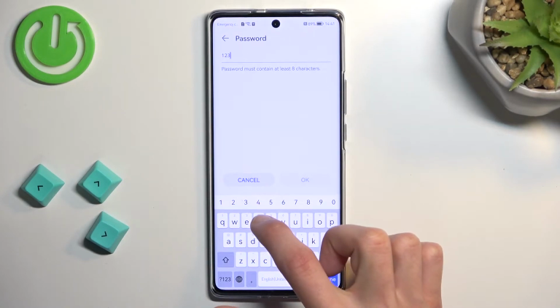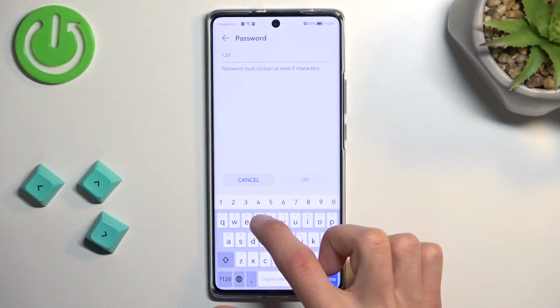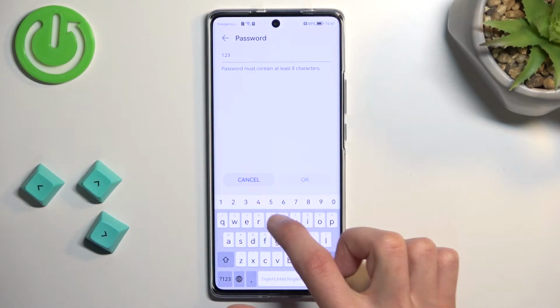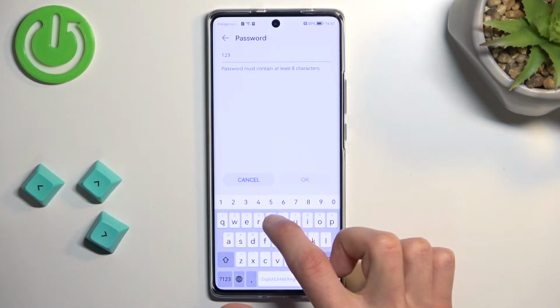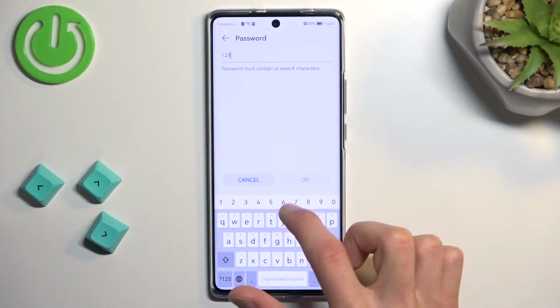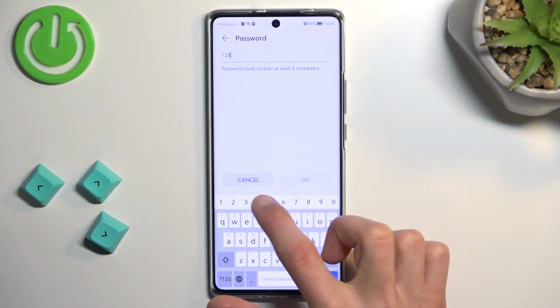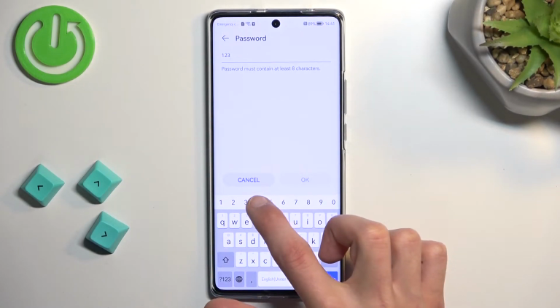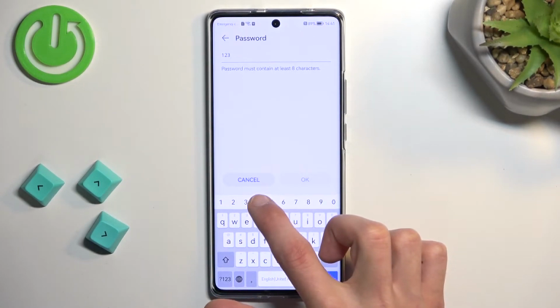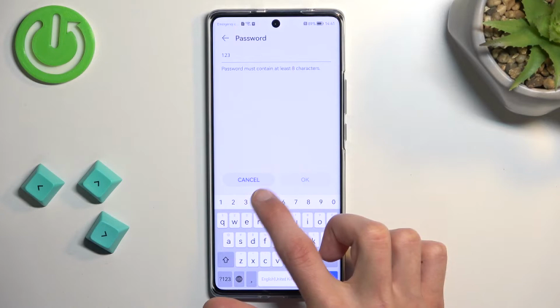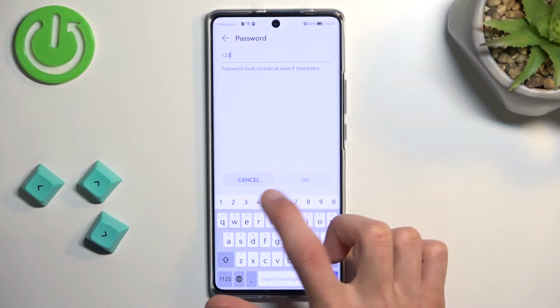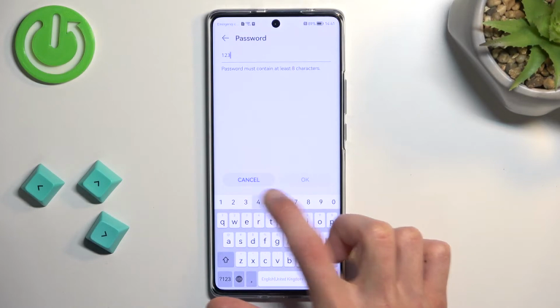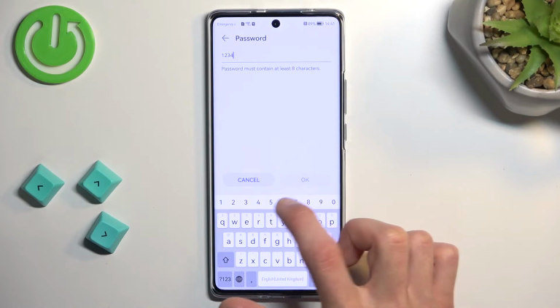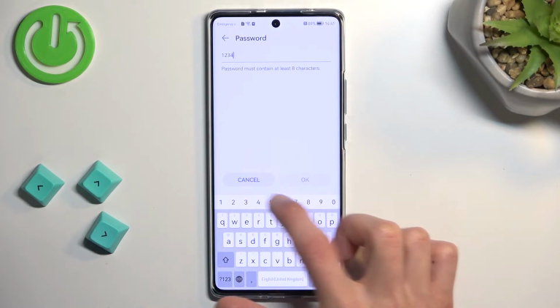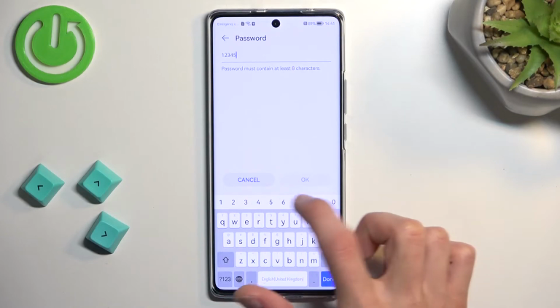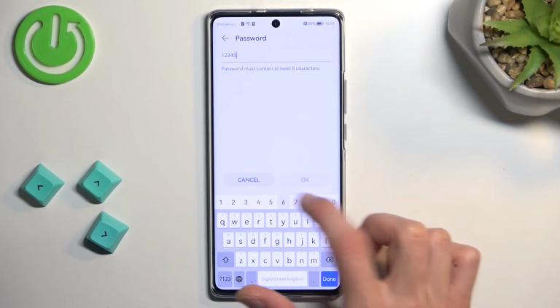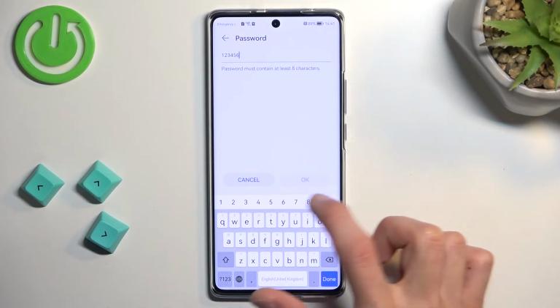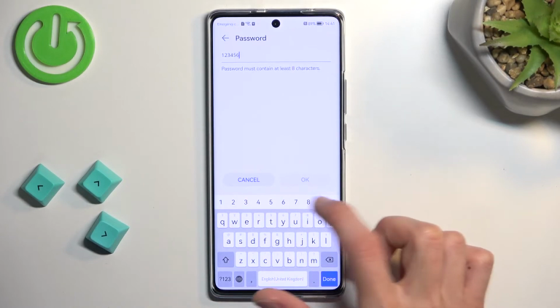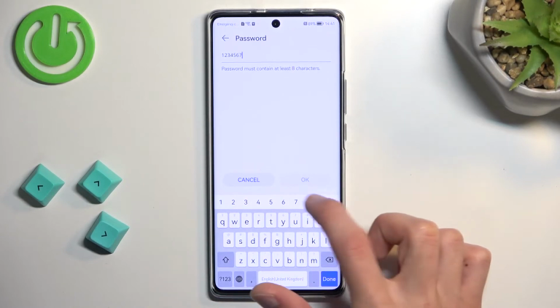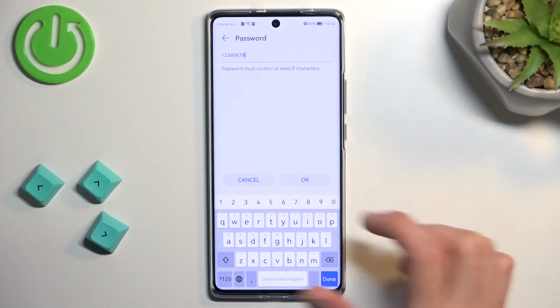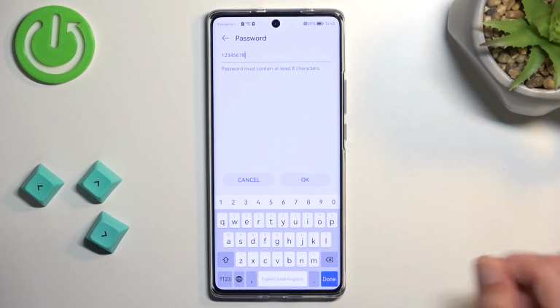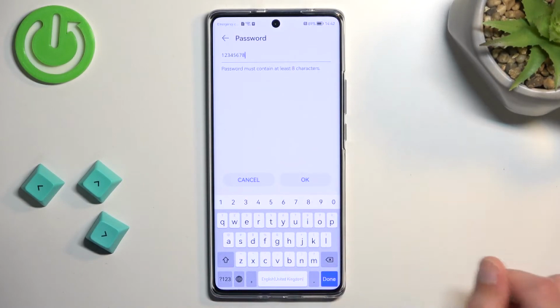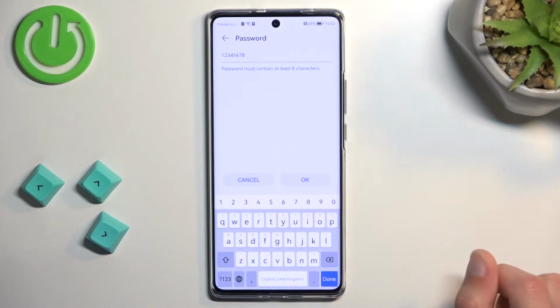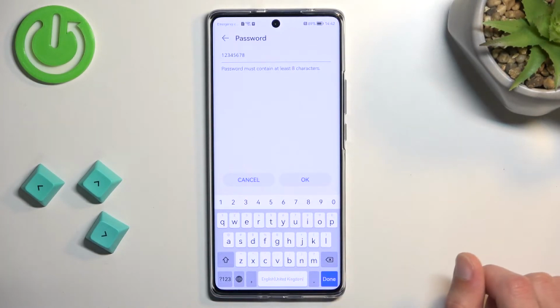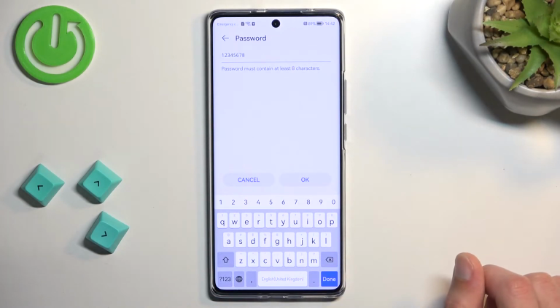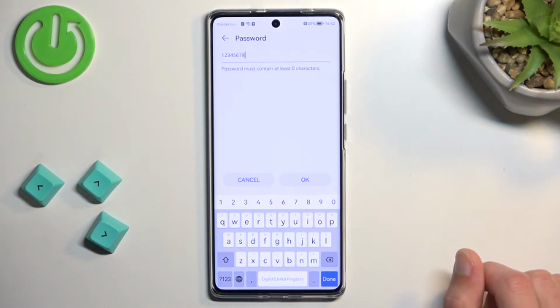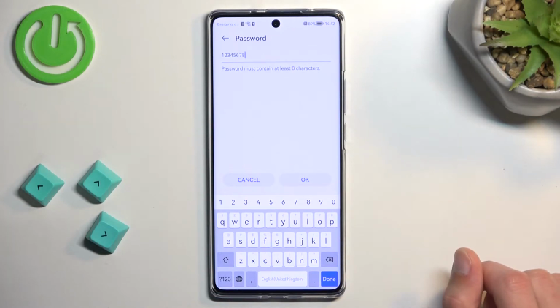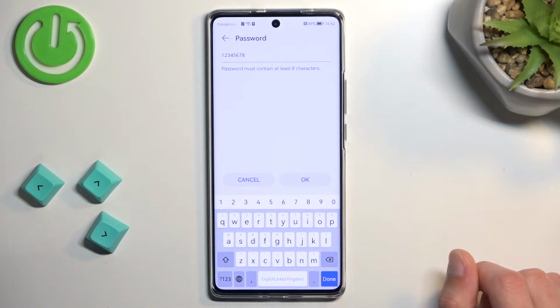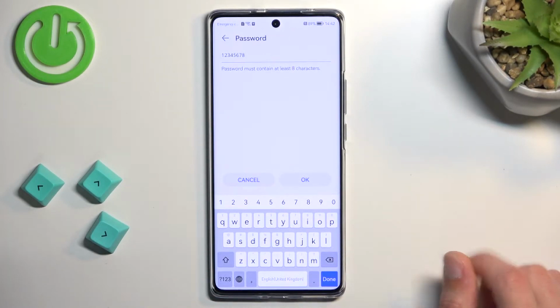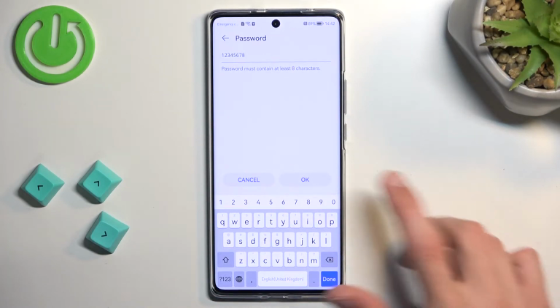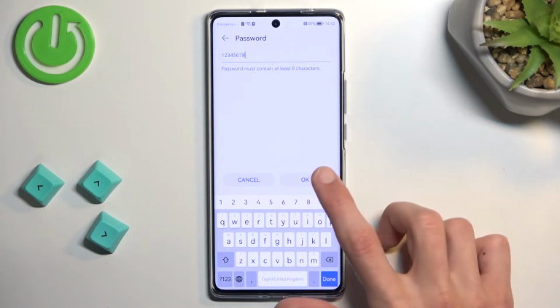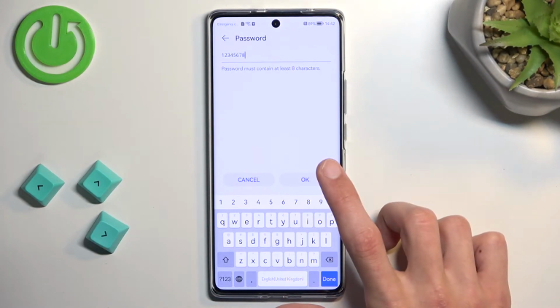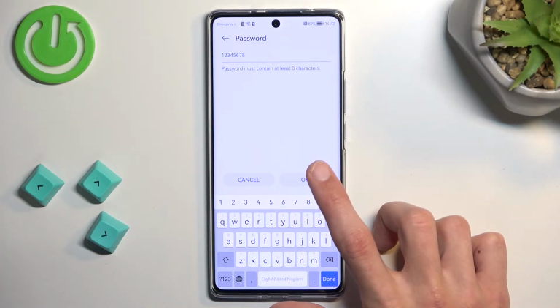The password does need to have at least eight characters in length, at which point you will be able to save it.